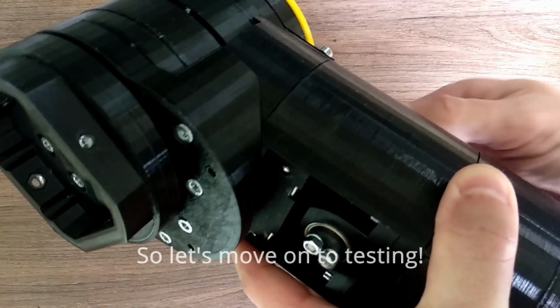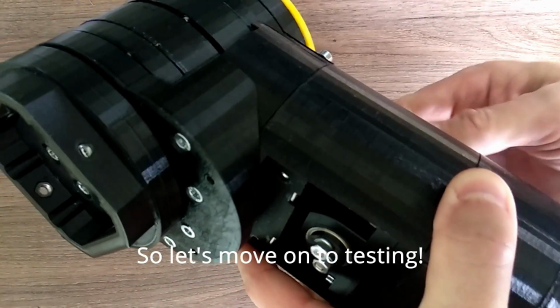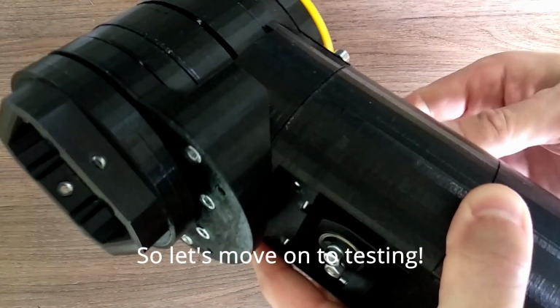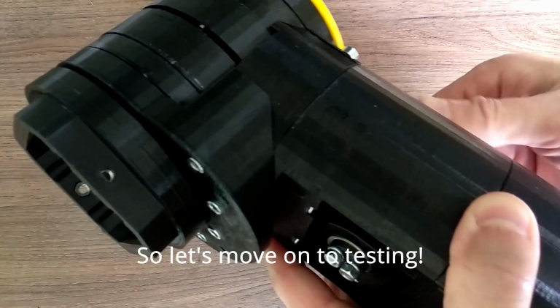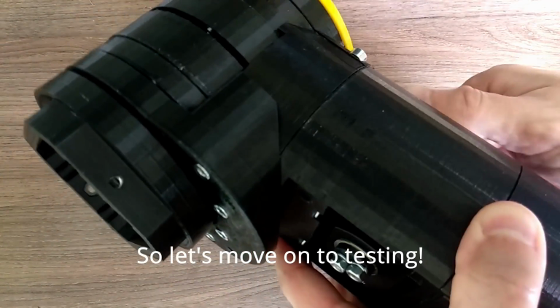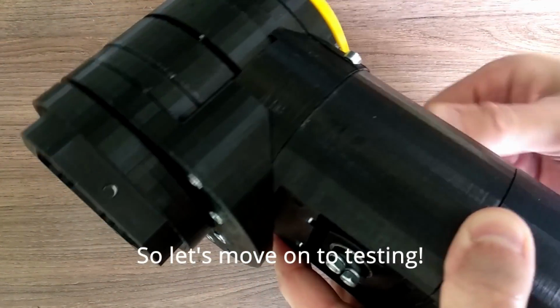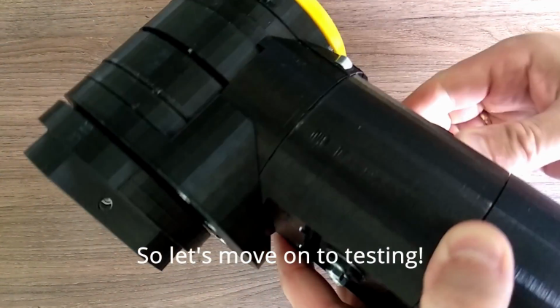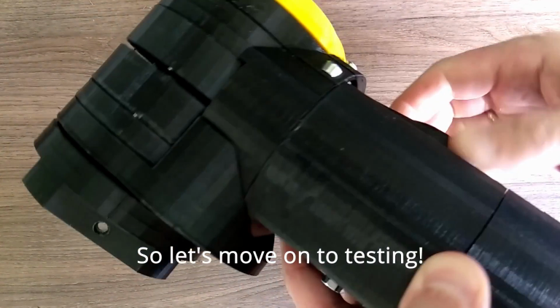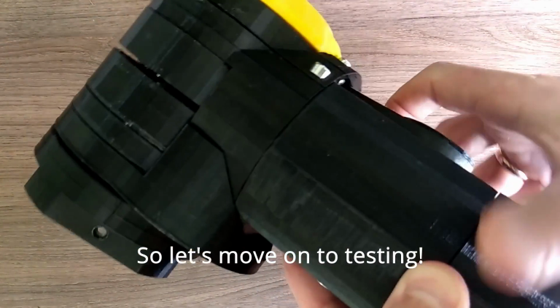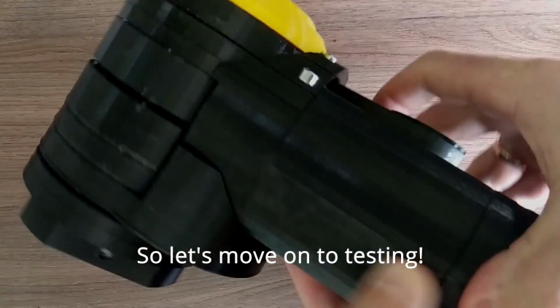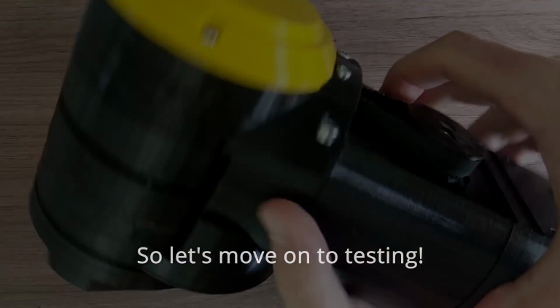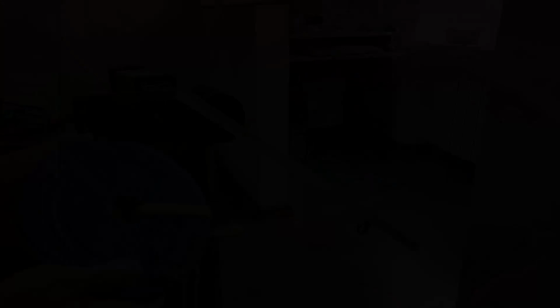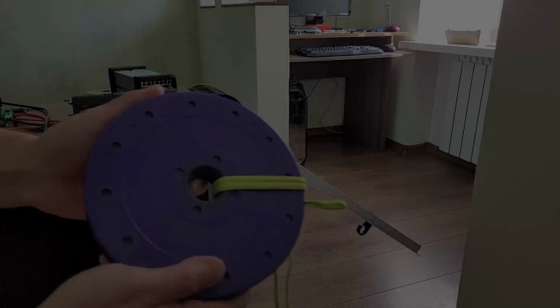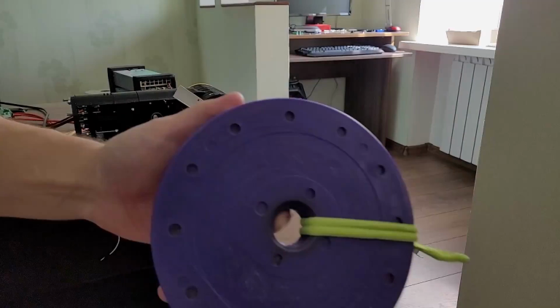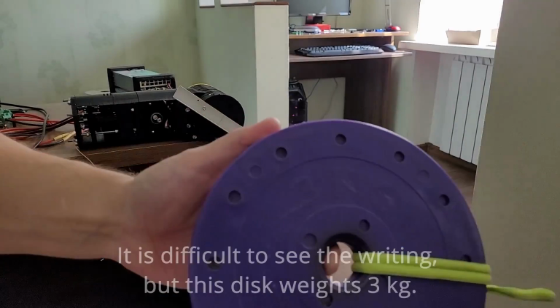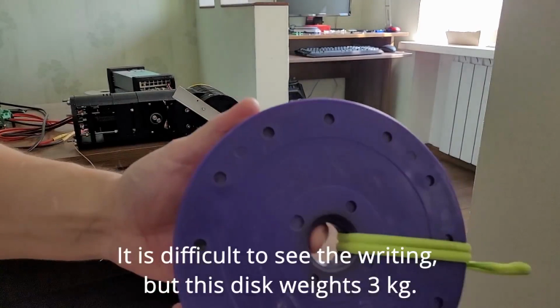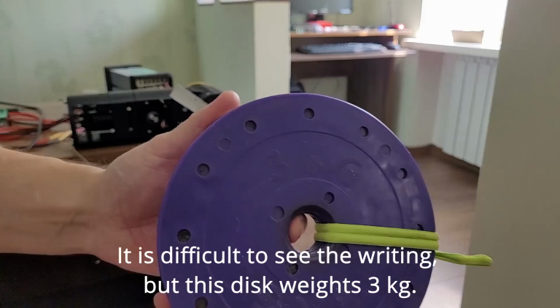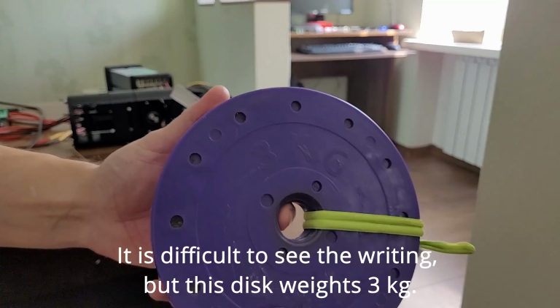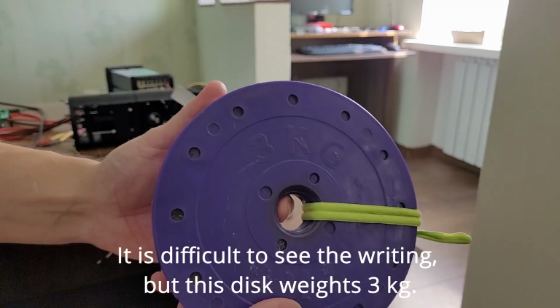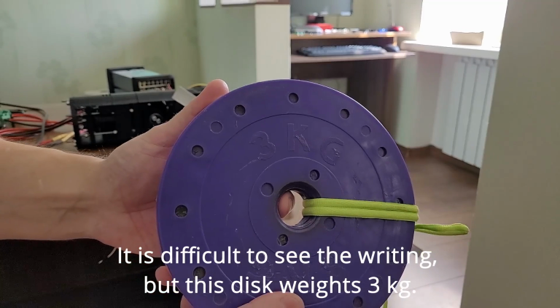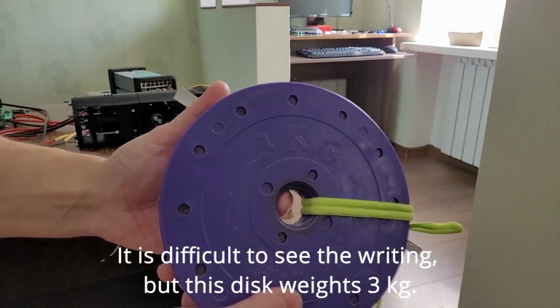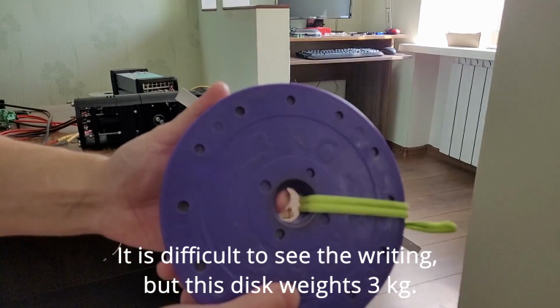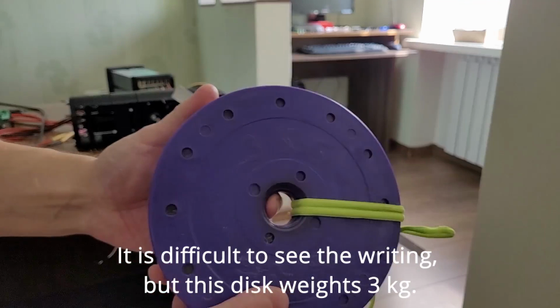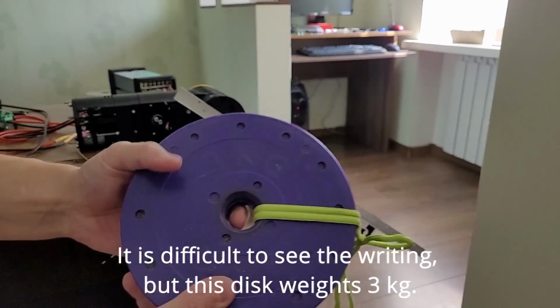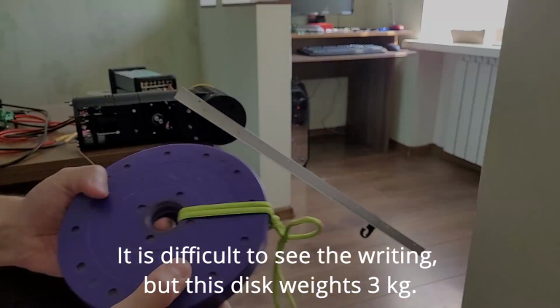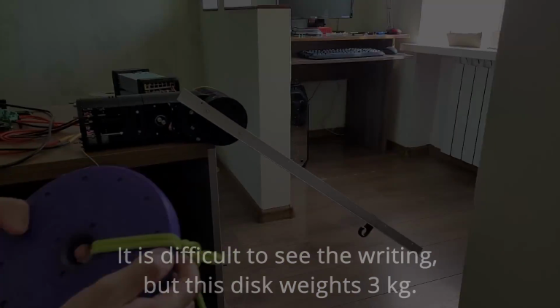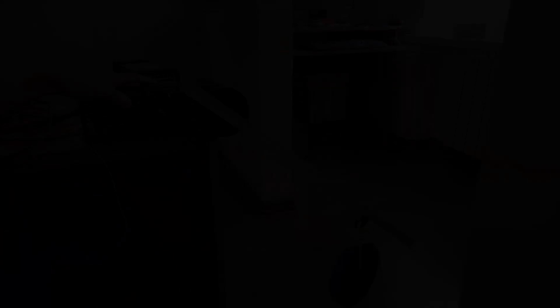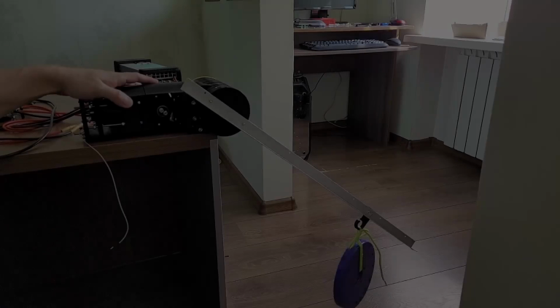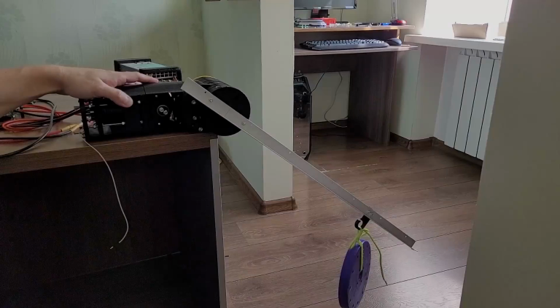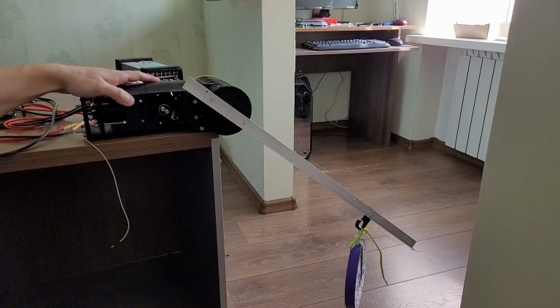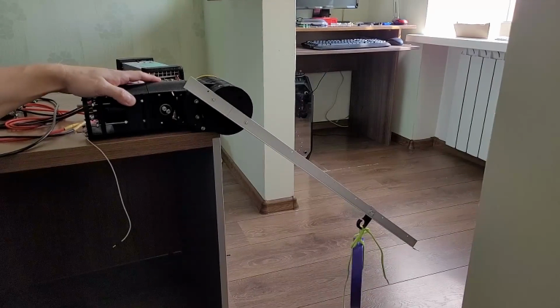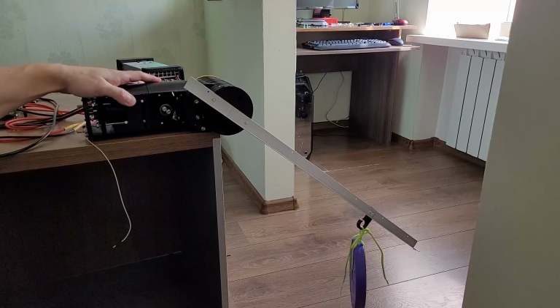So let's move on to testing. It is difficult to see the writing, but this disc weighs 3 kg.